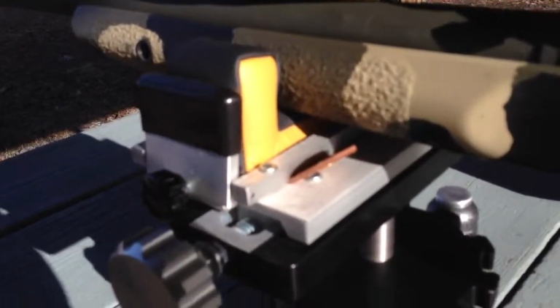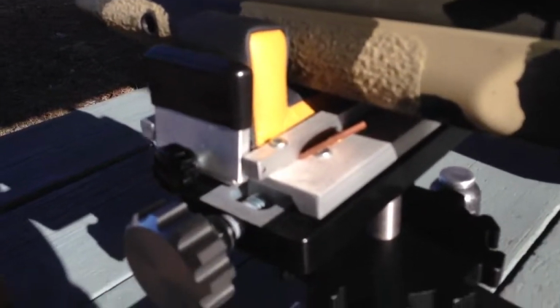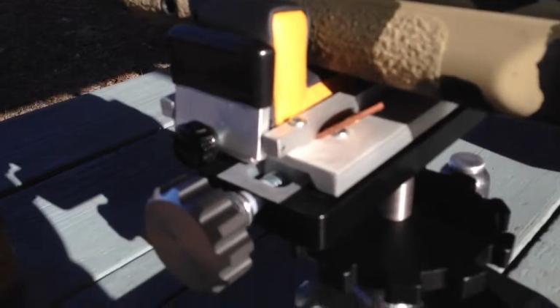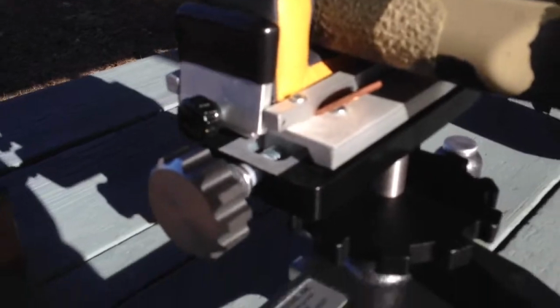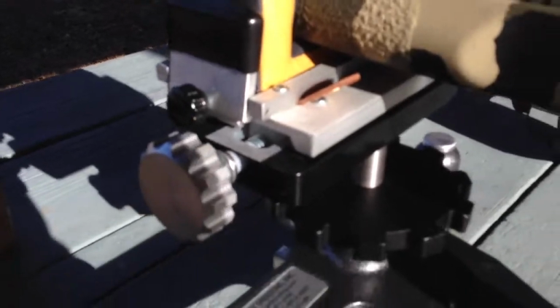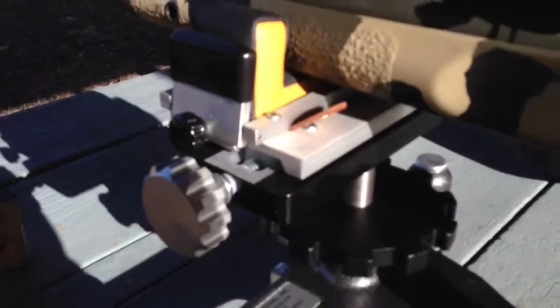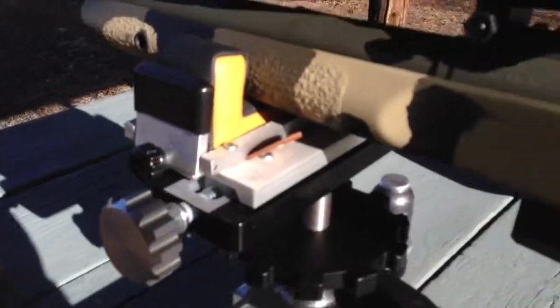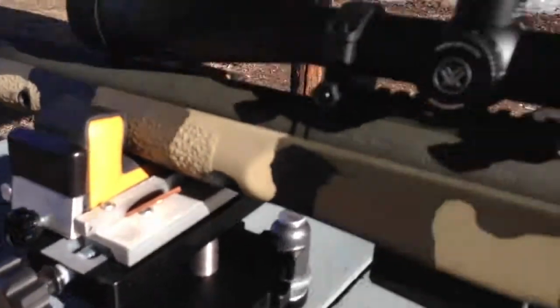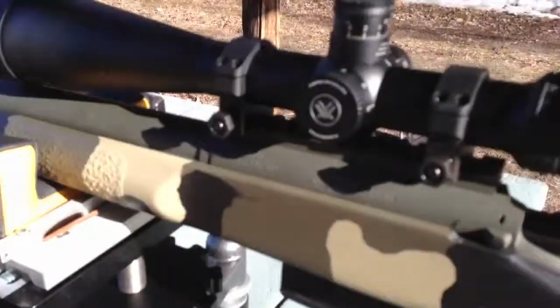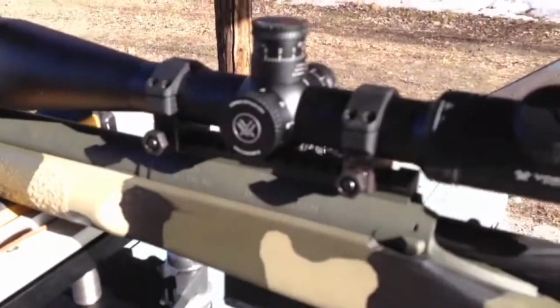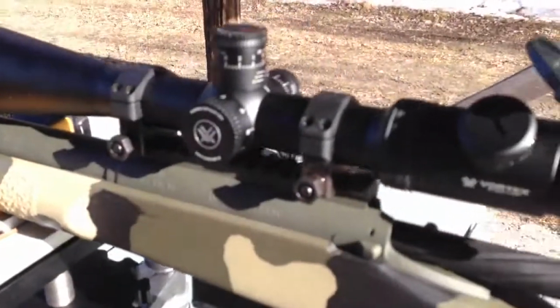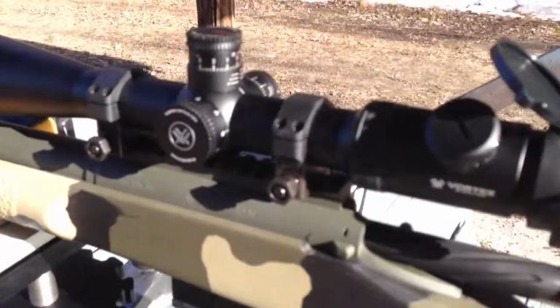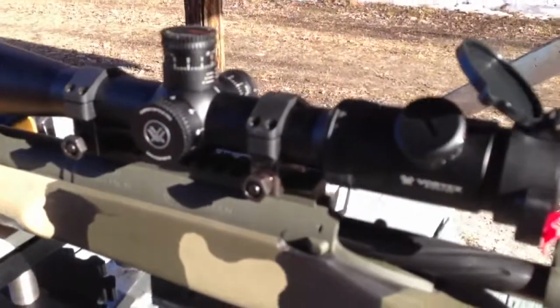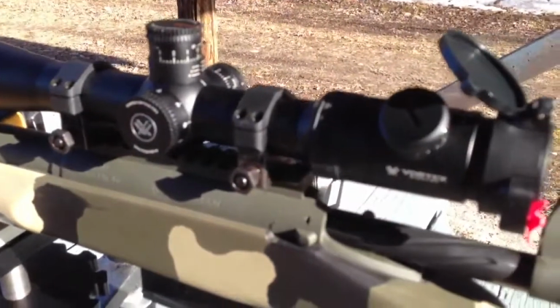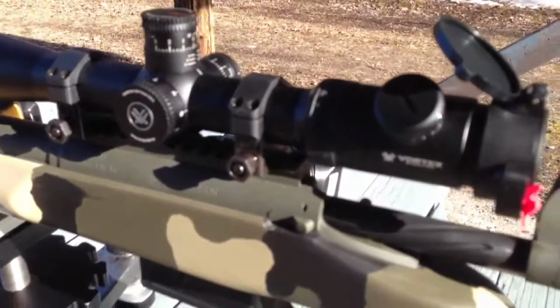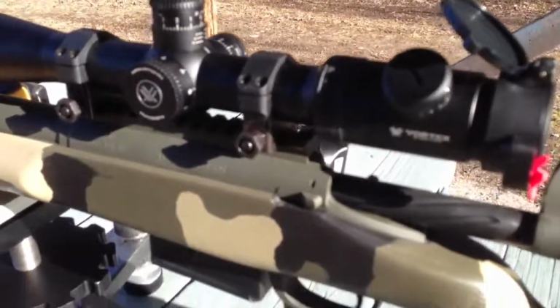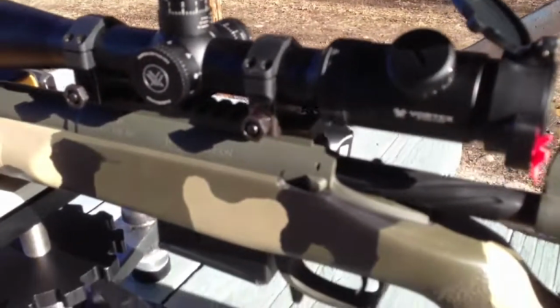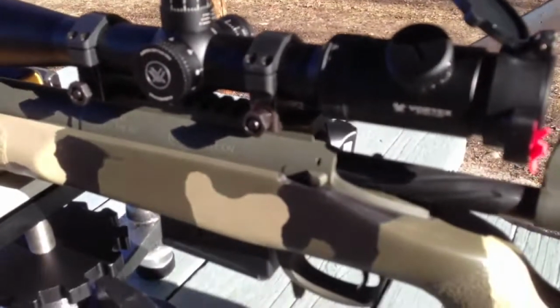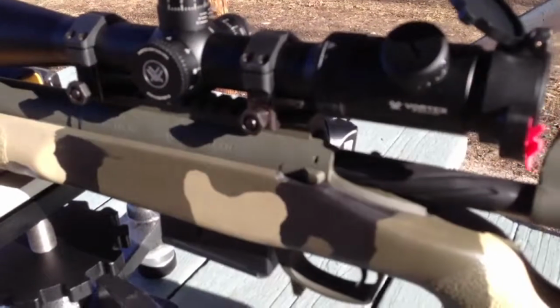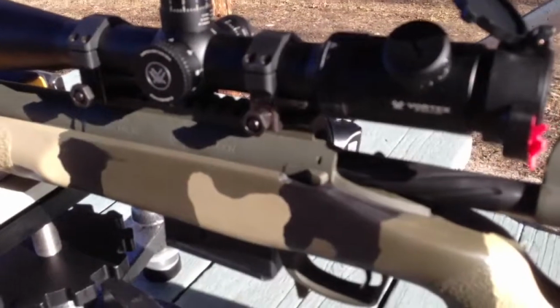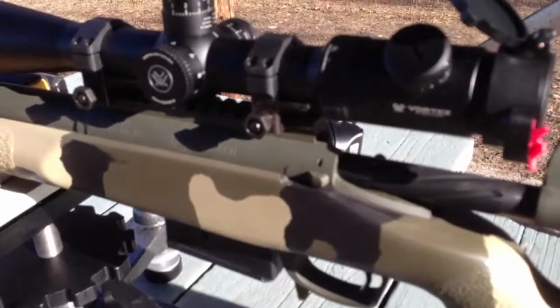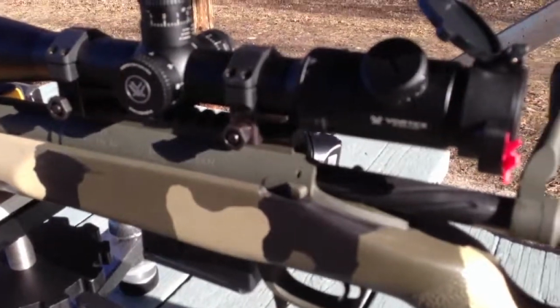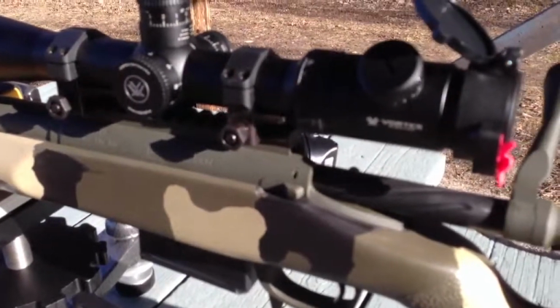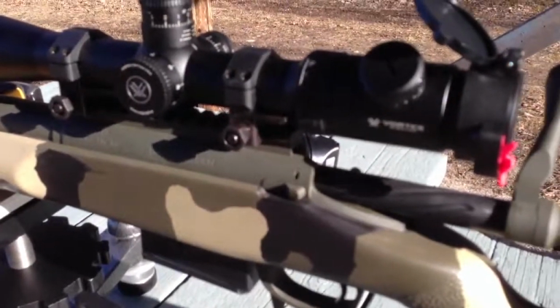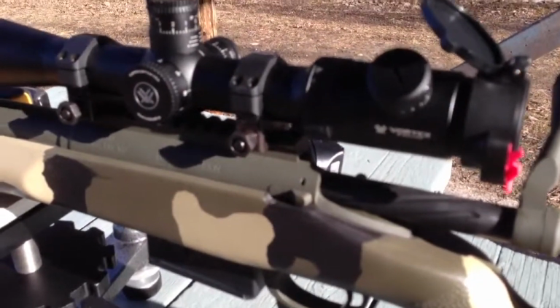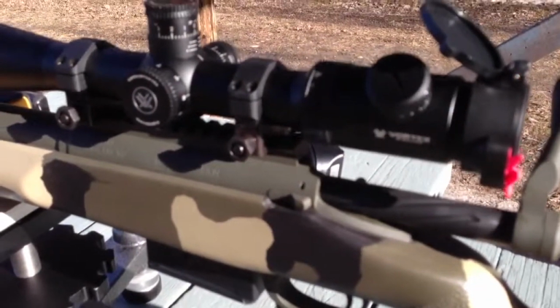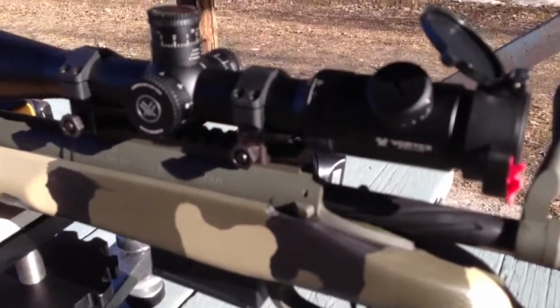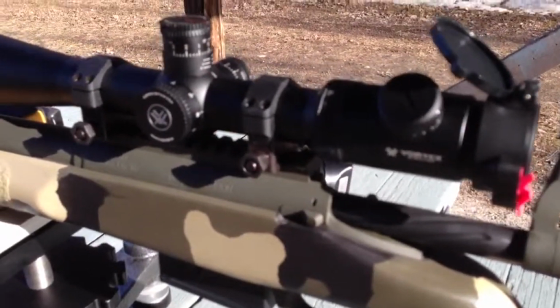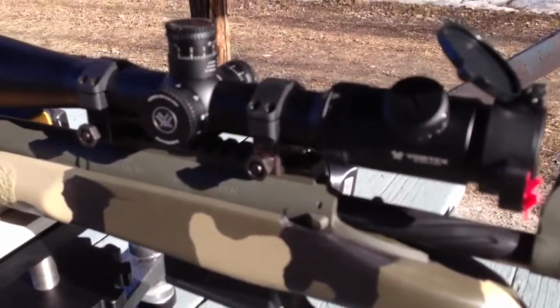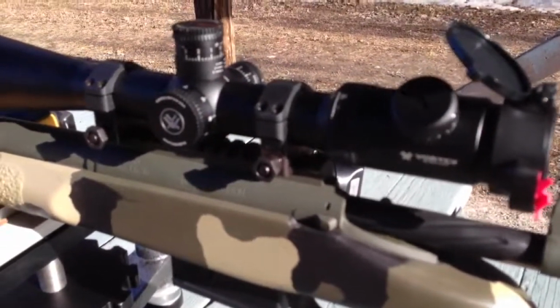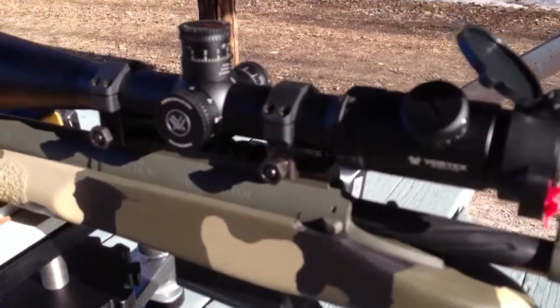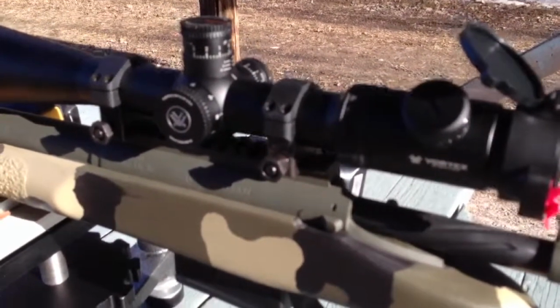So I'm going to go down range and see what I've got out of this Crusader on my last group.